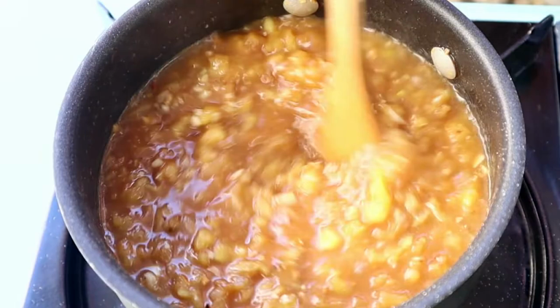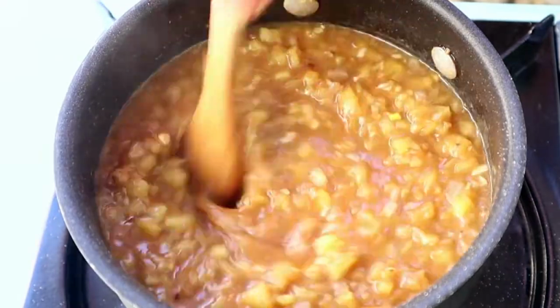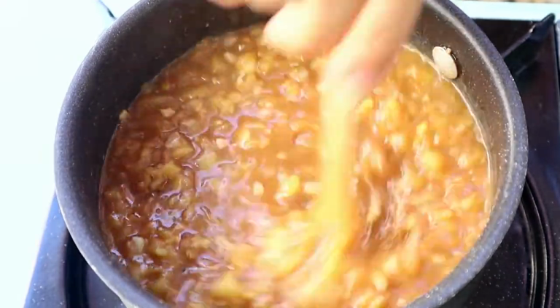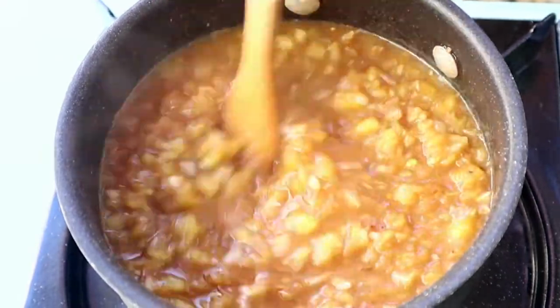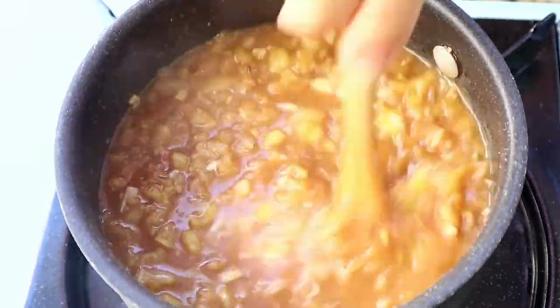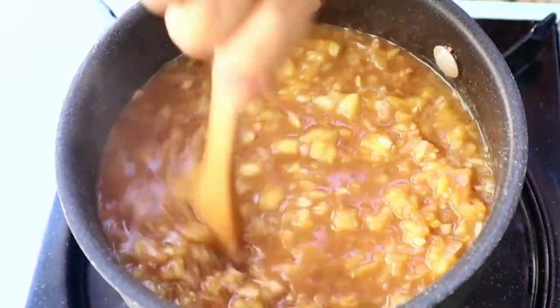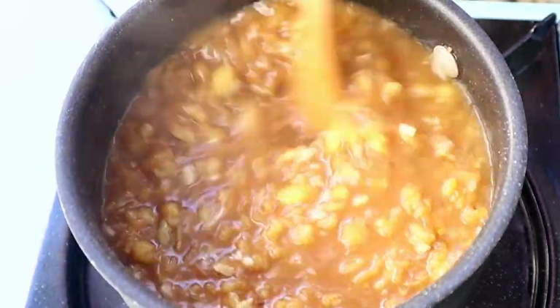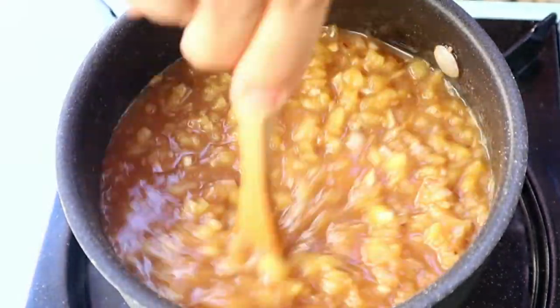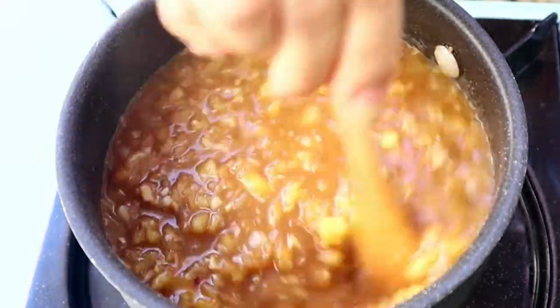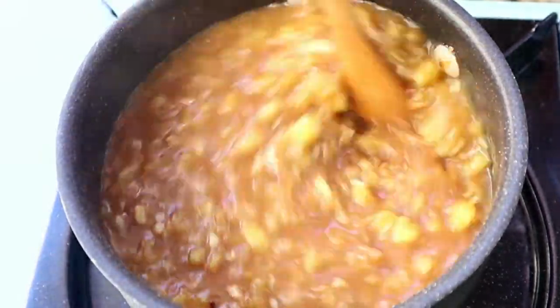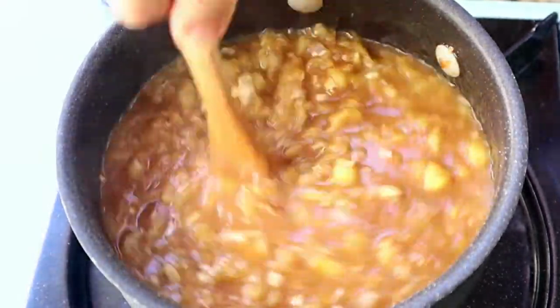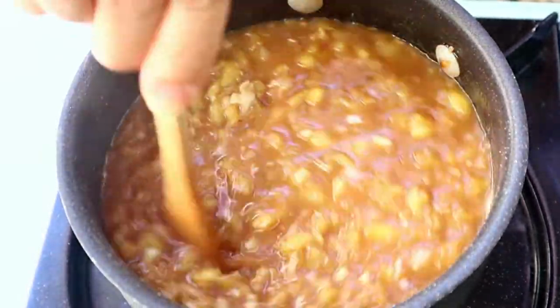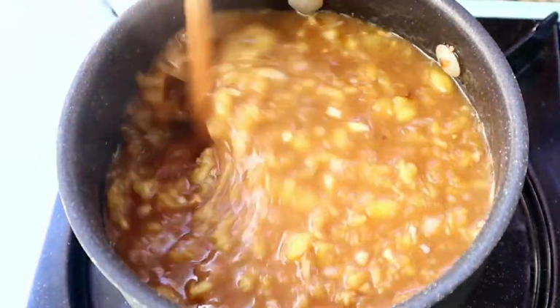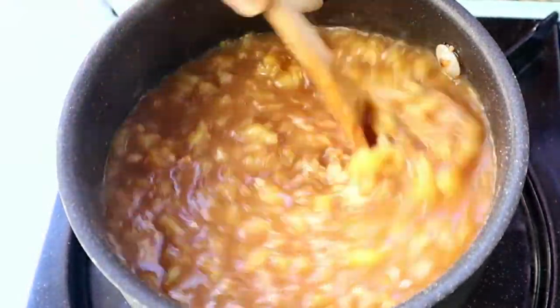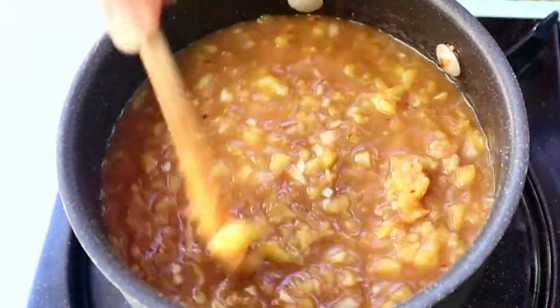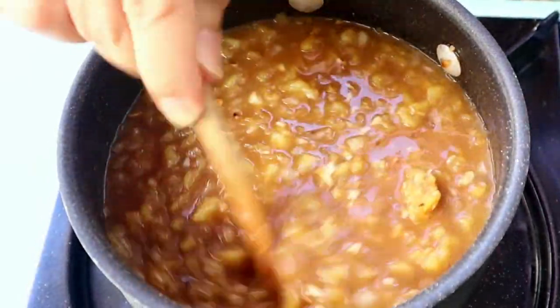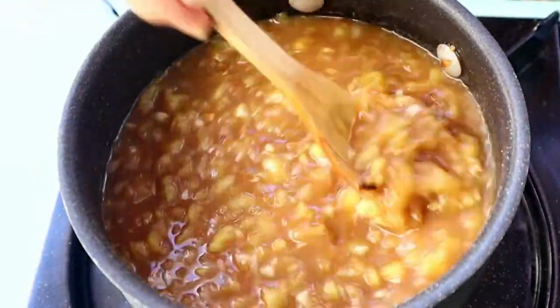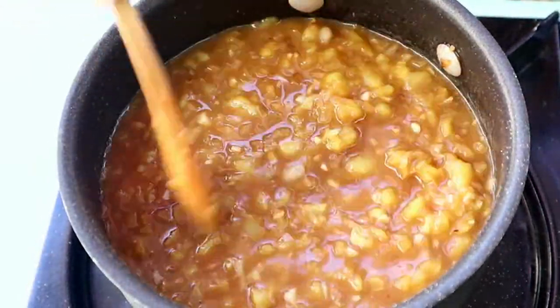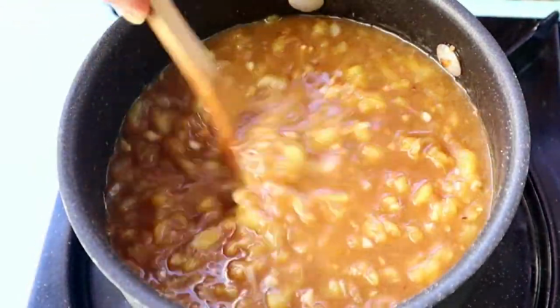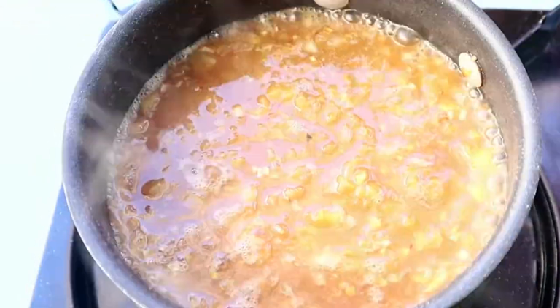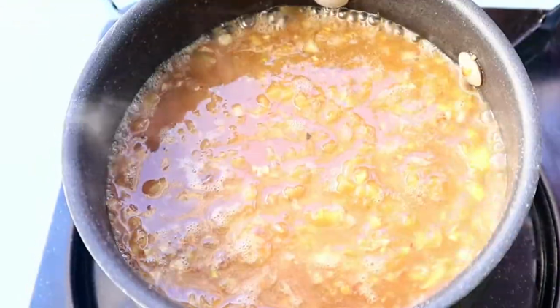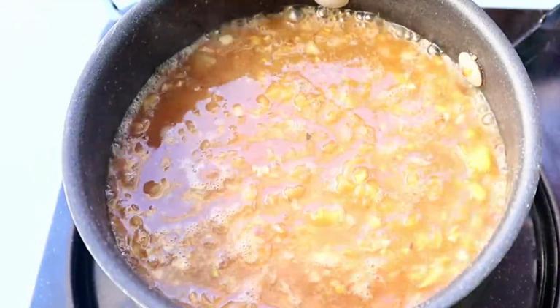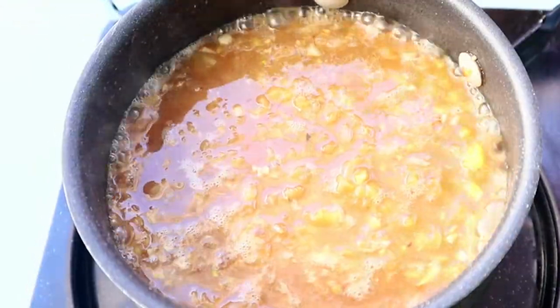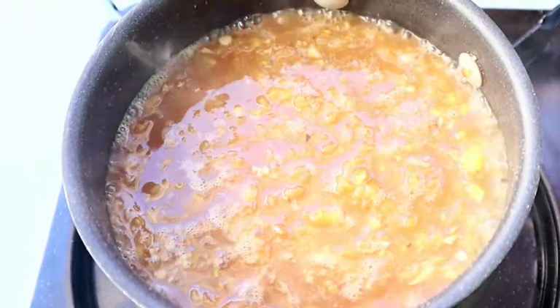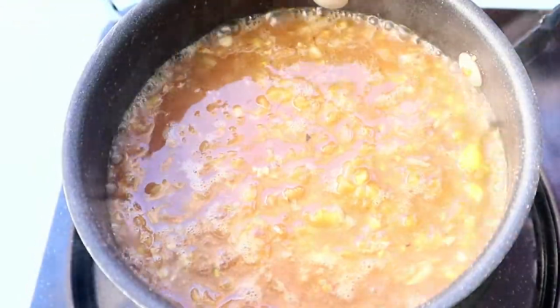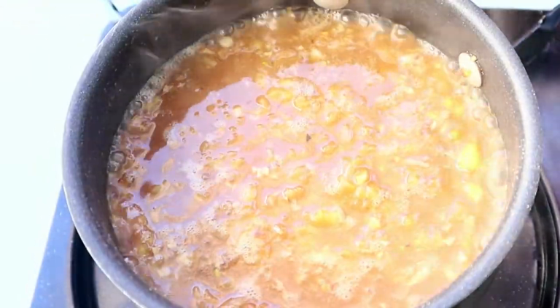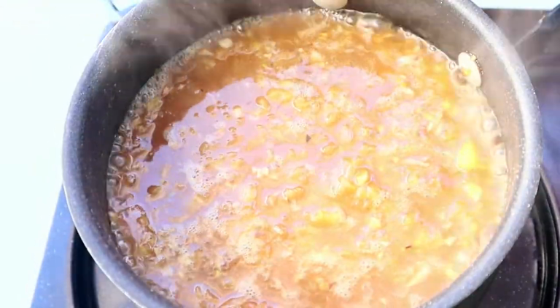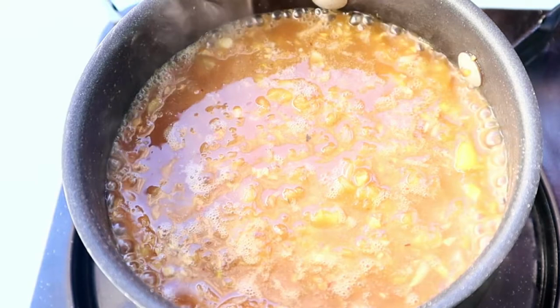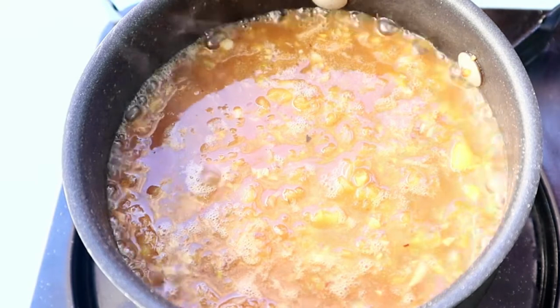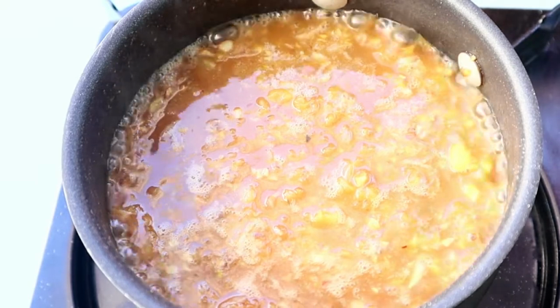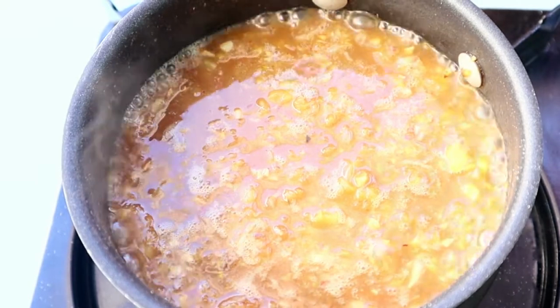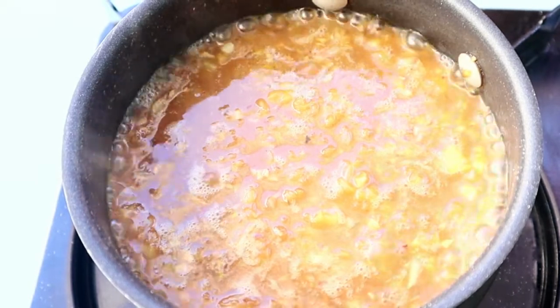For this sauce it's best if you cook outdoor because the smell is pretty strong. All right, the sauce is ready.